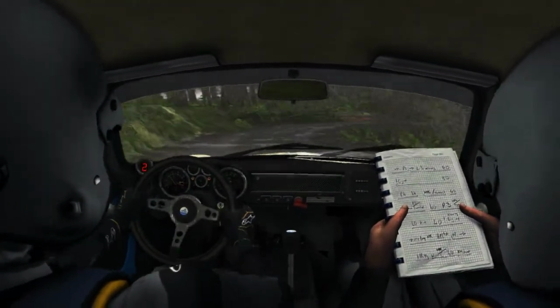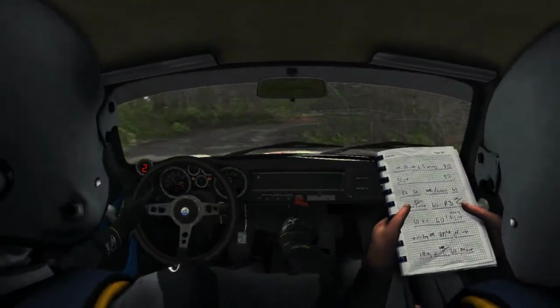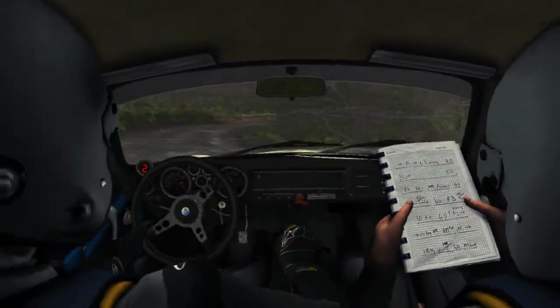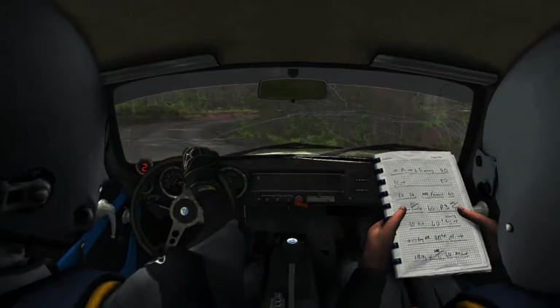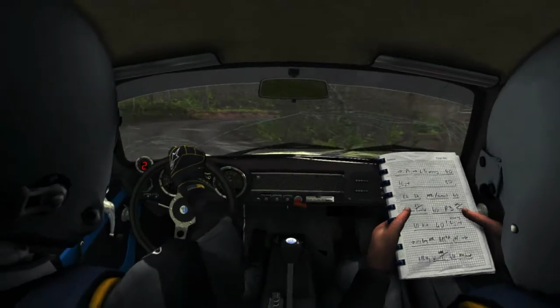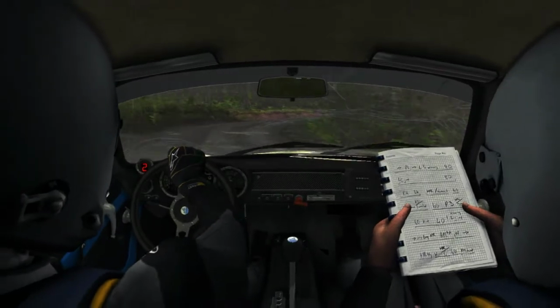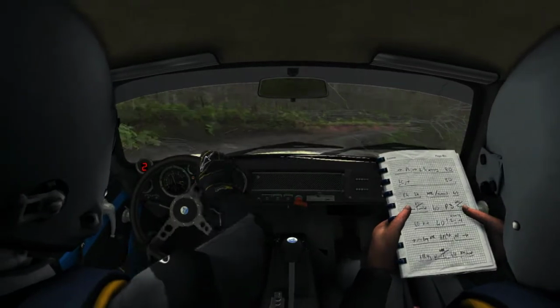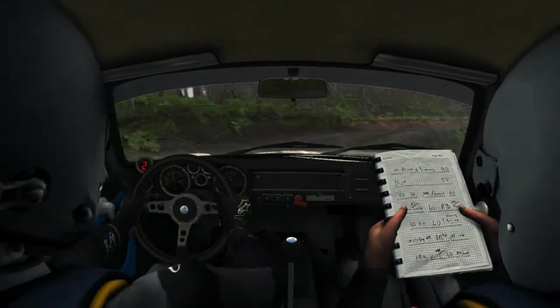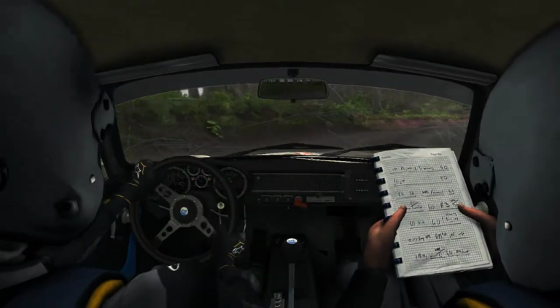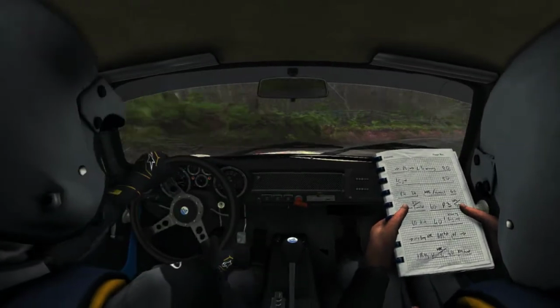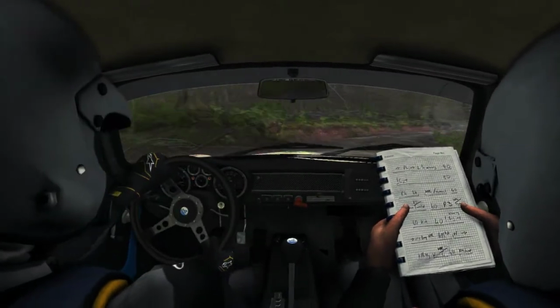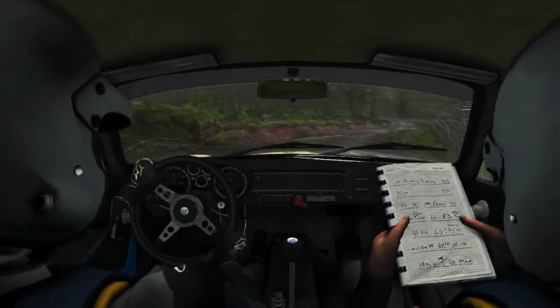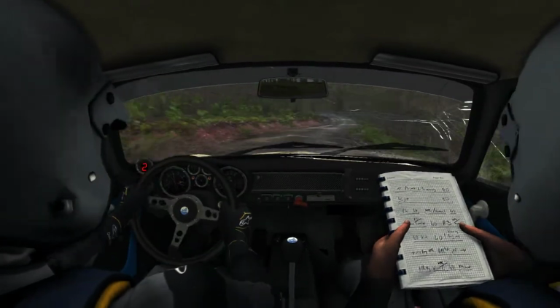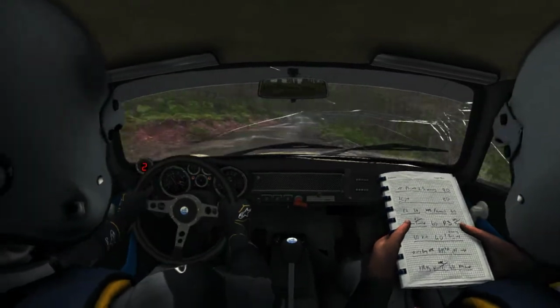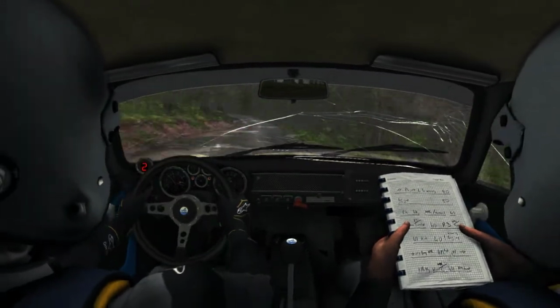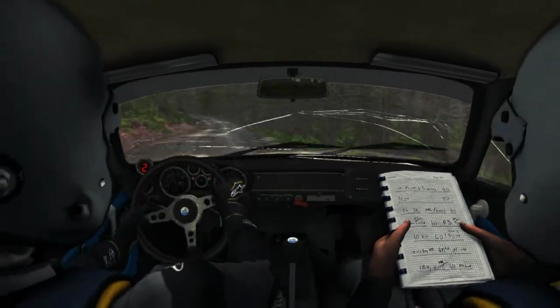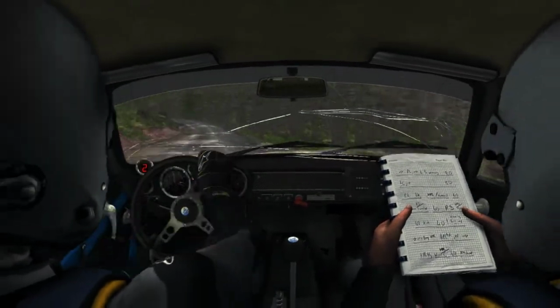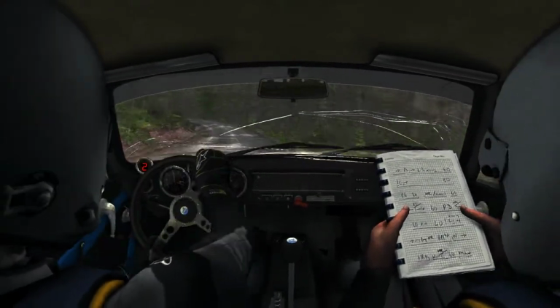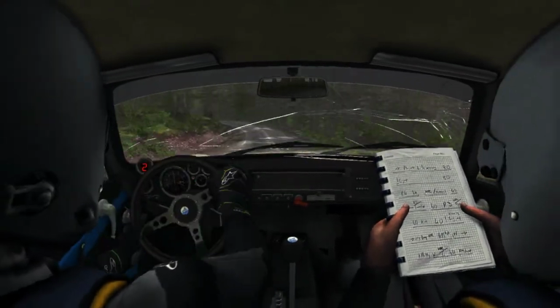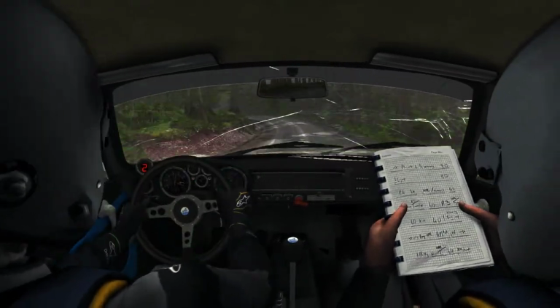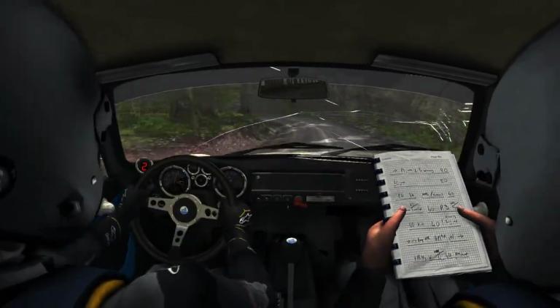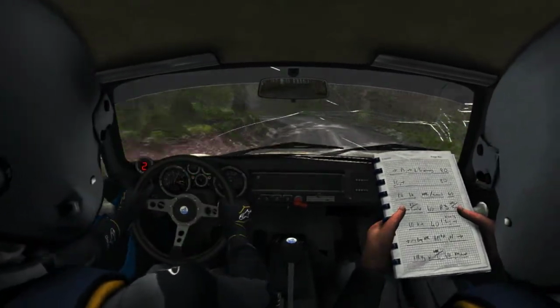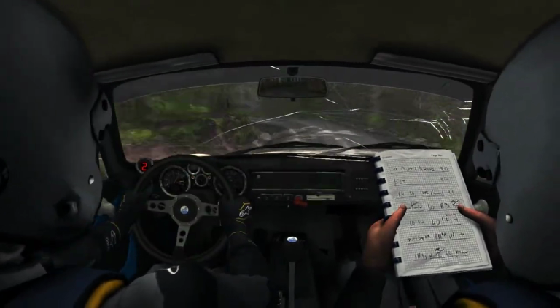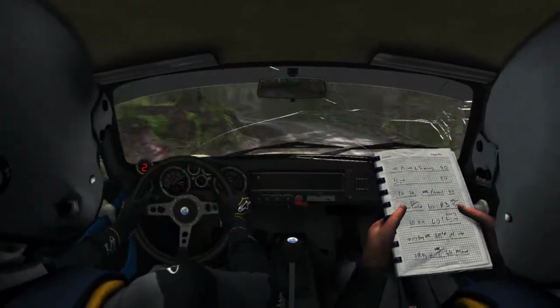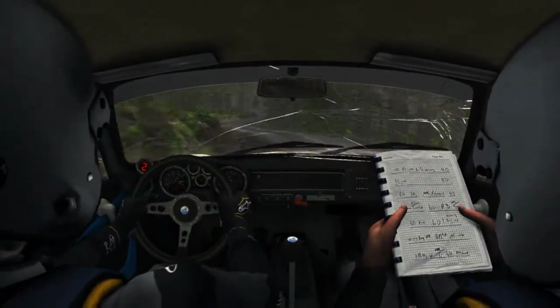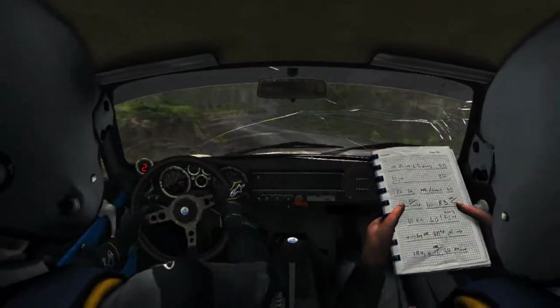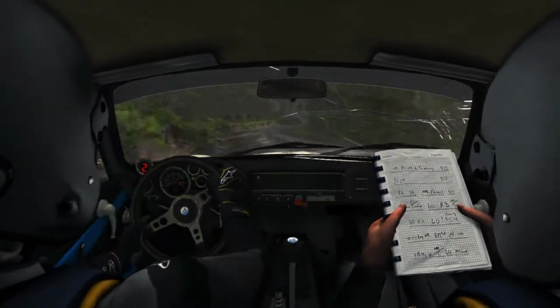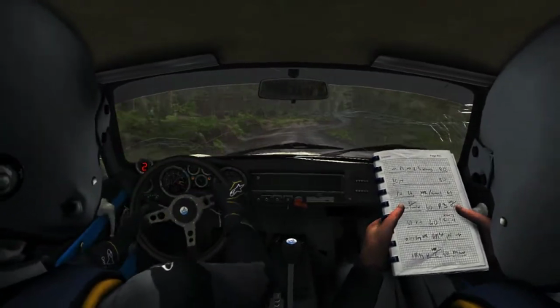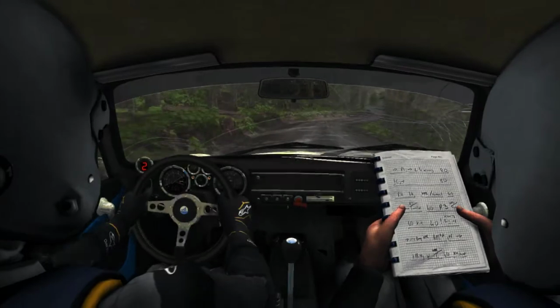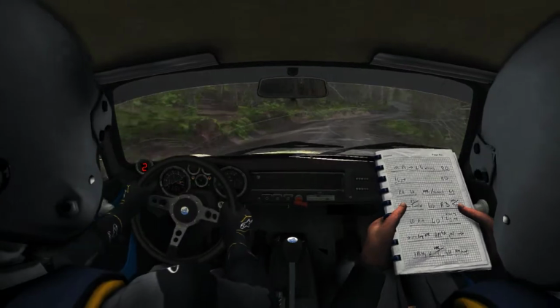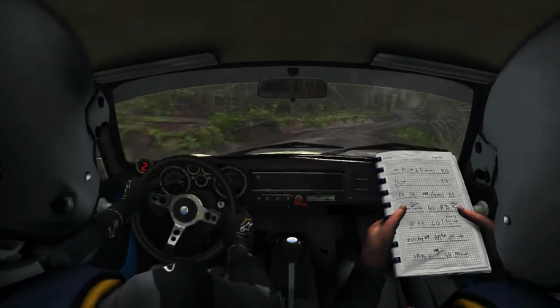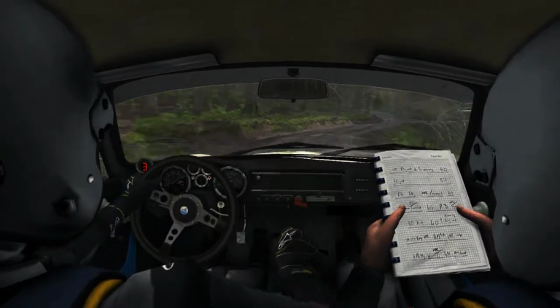Left 5, into right 6, into left 4, tightens to 3, 80.